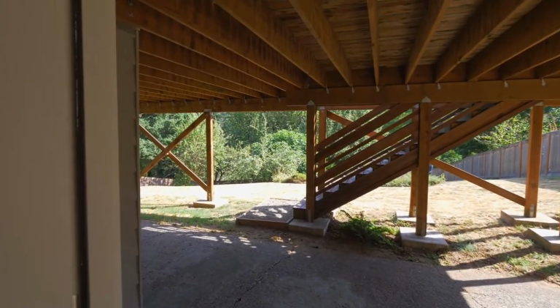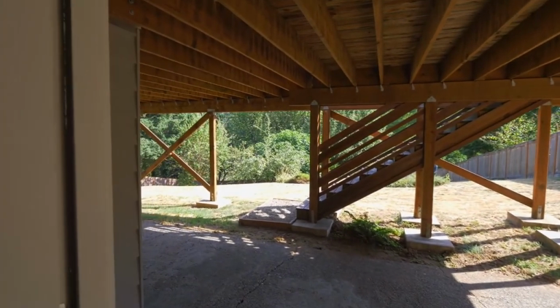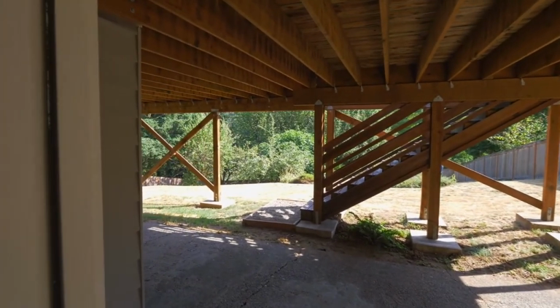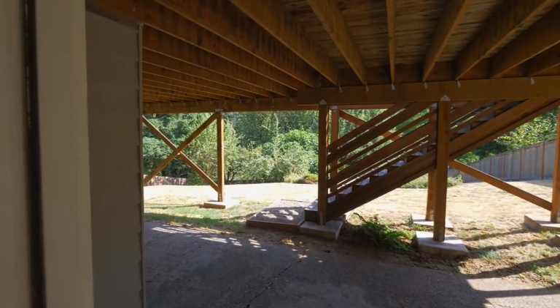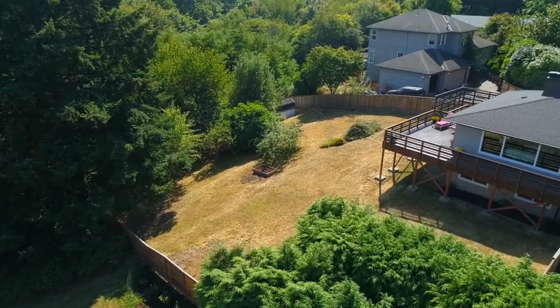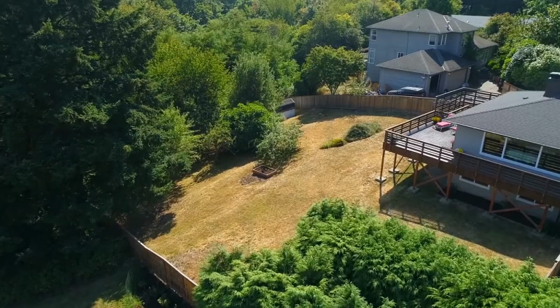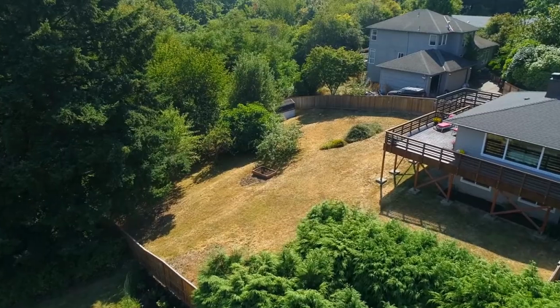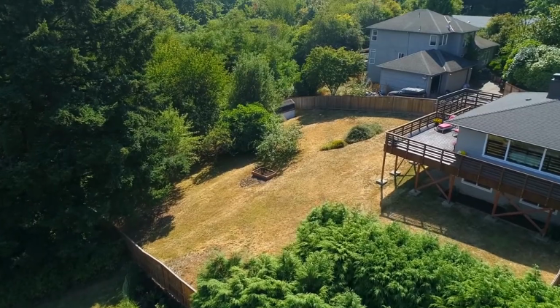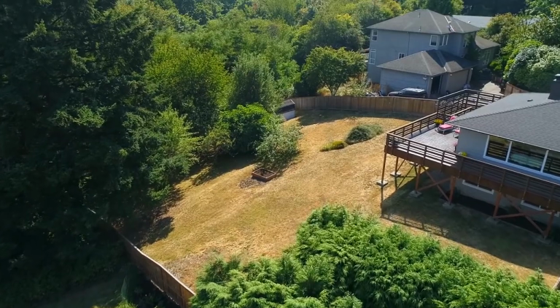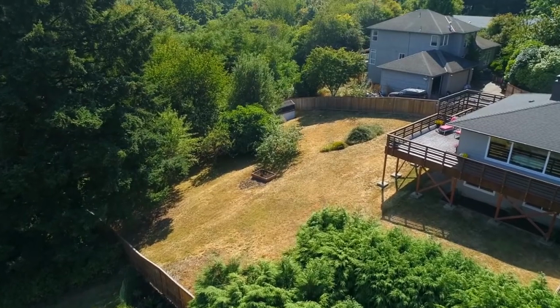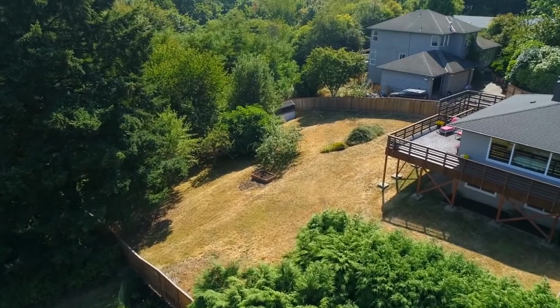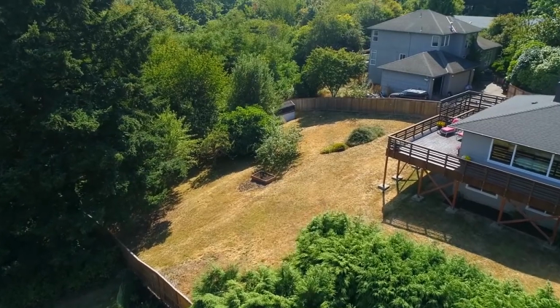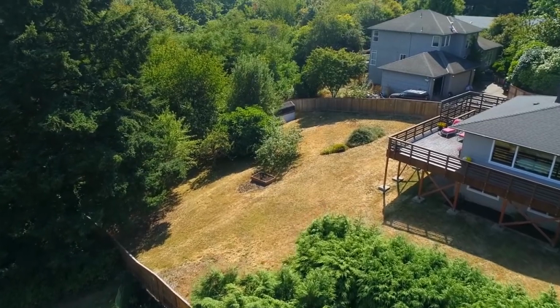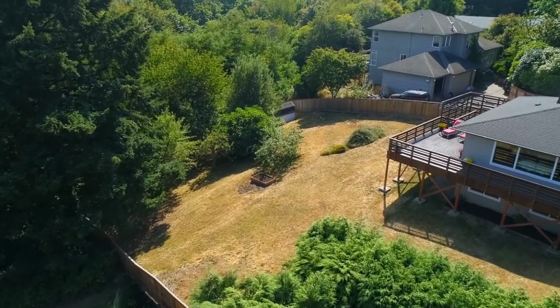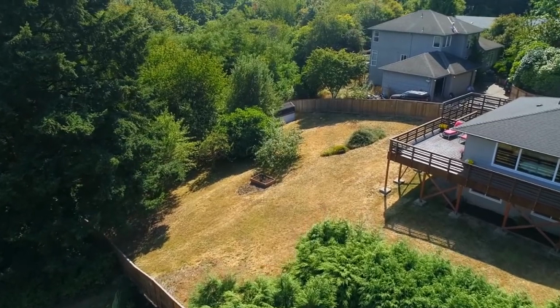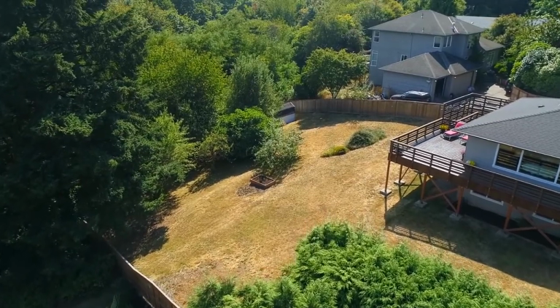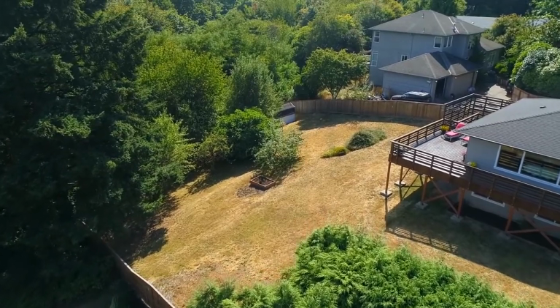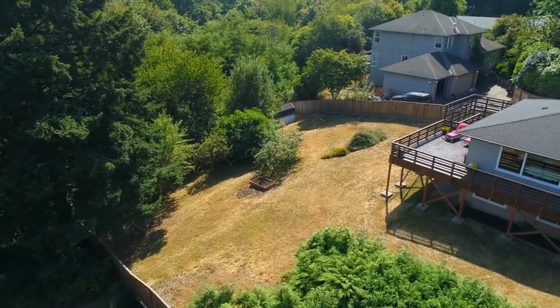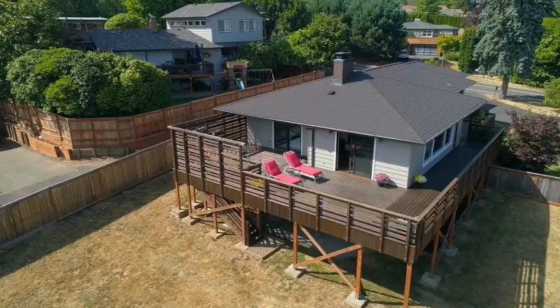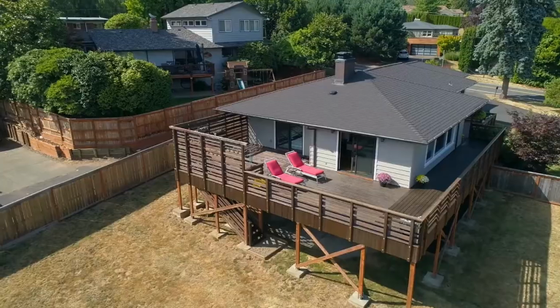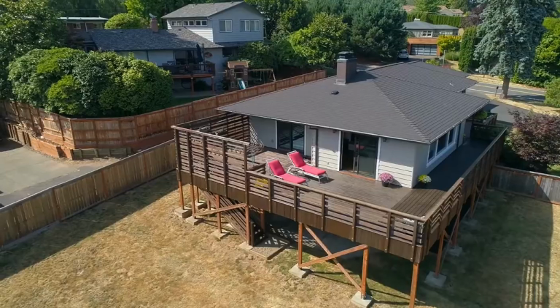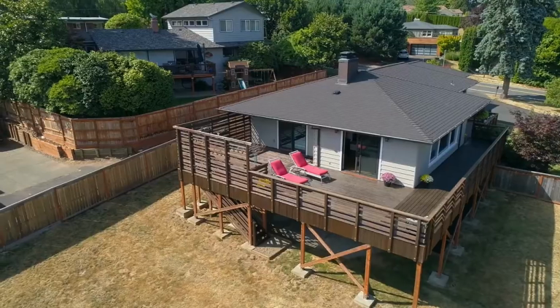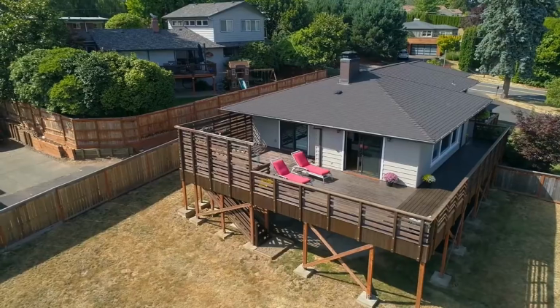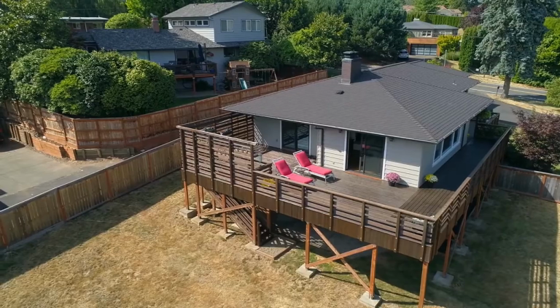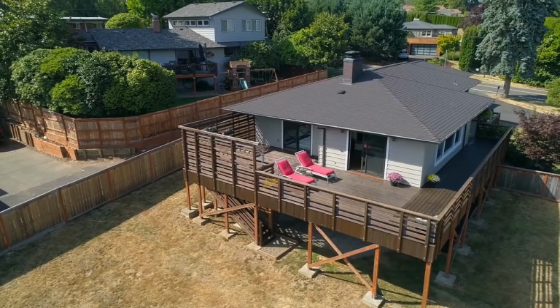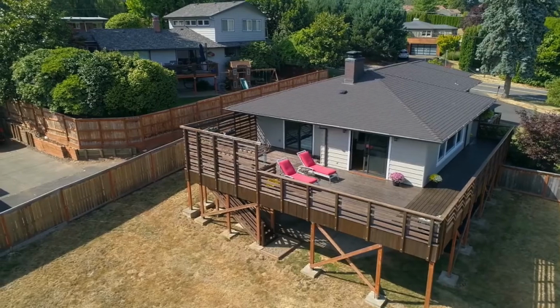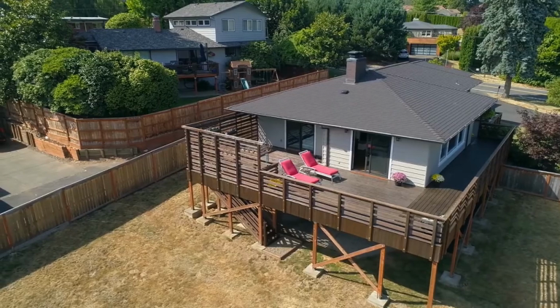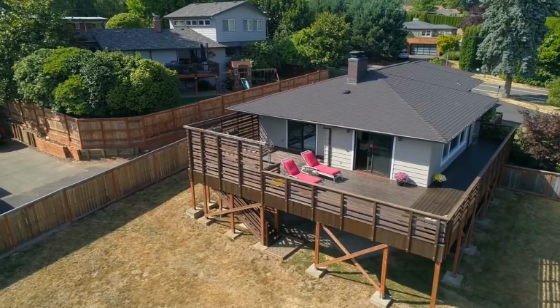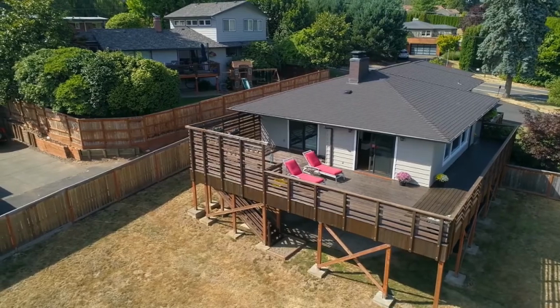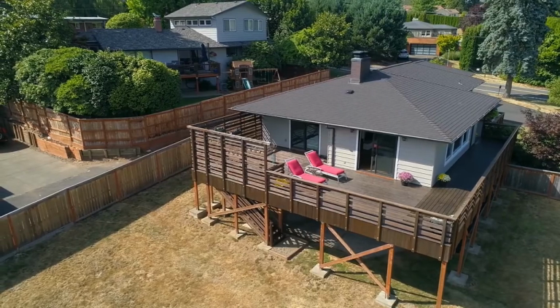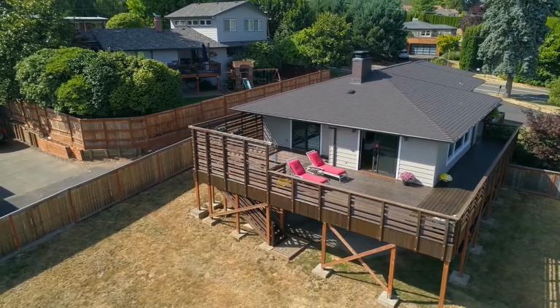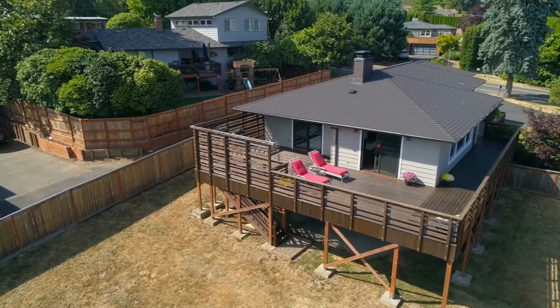Enjoy the orchard with apple, fig, pear, and cherry trees in the fully fenced yard.